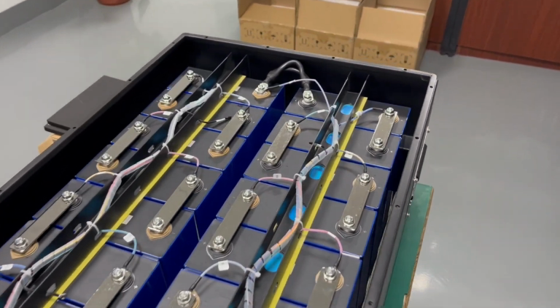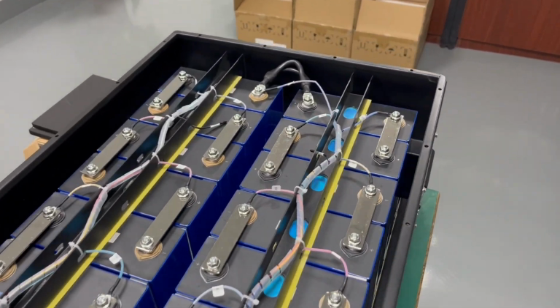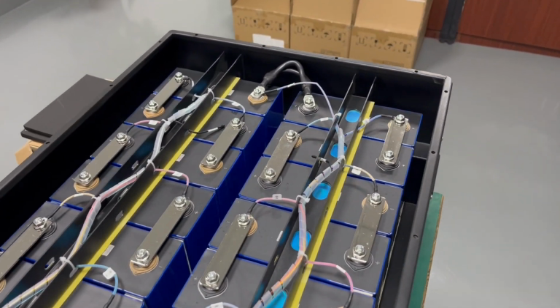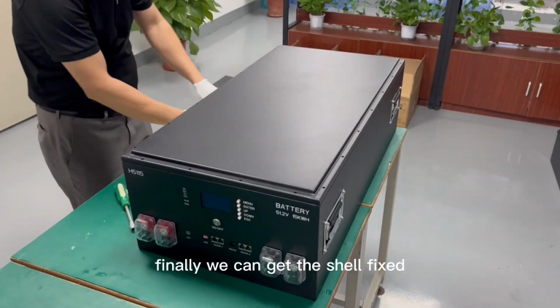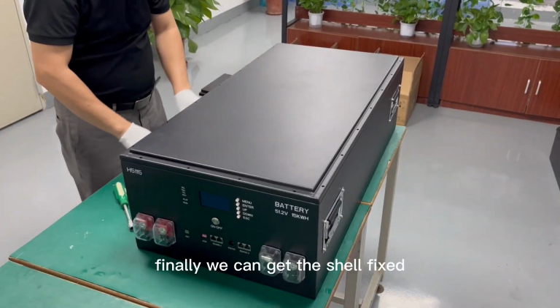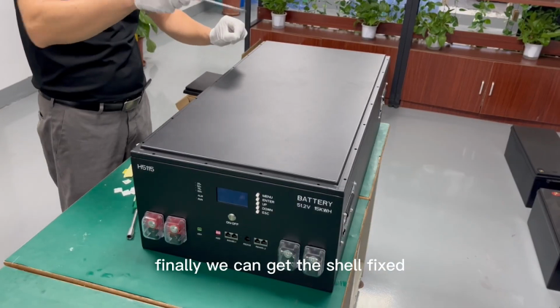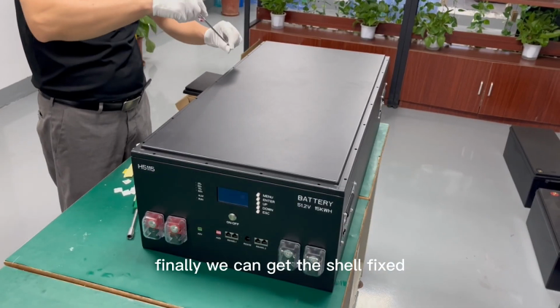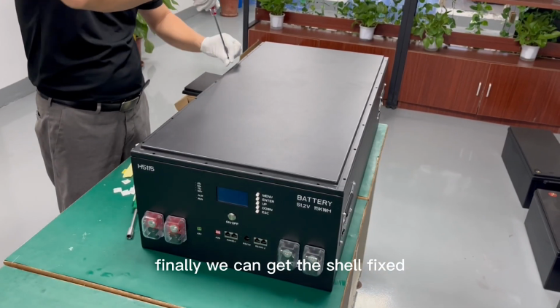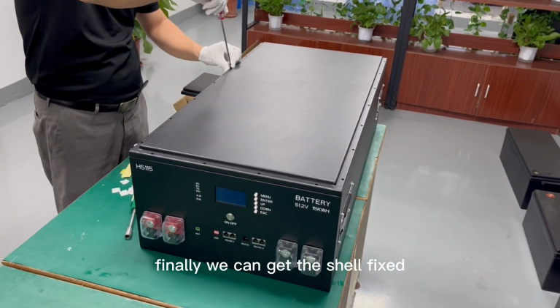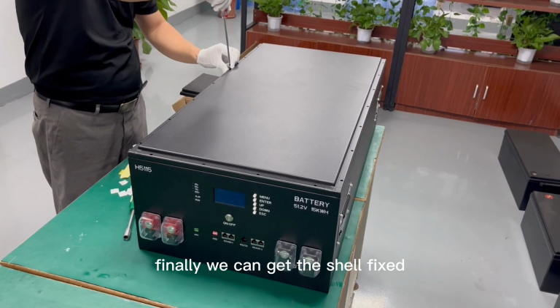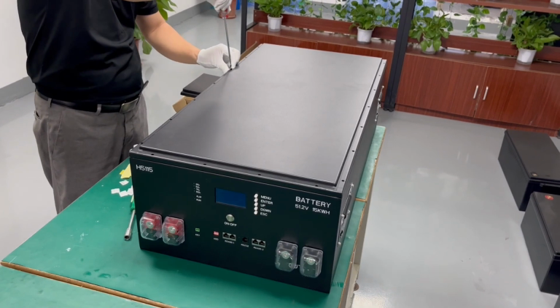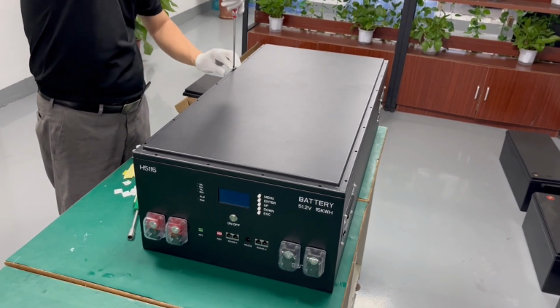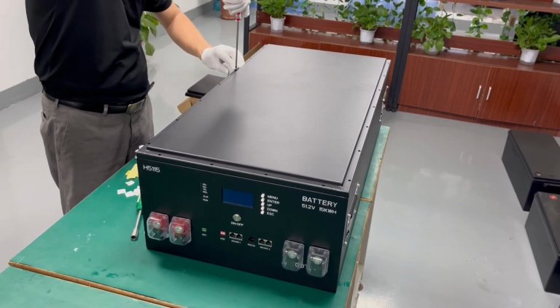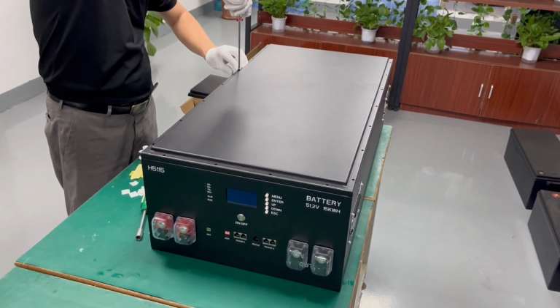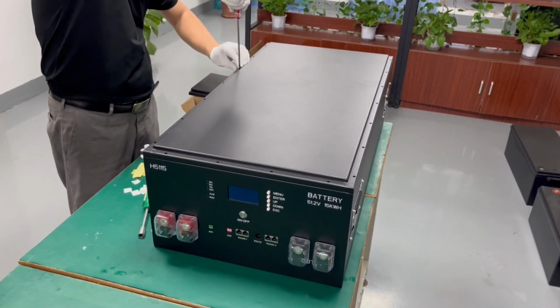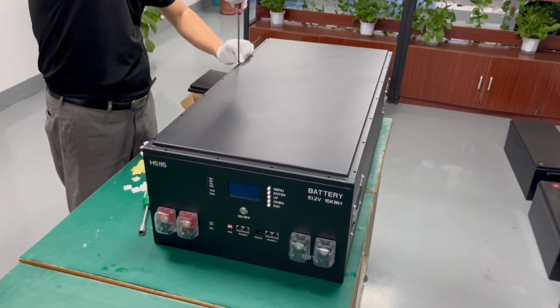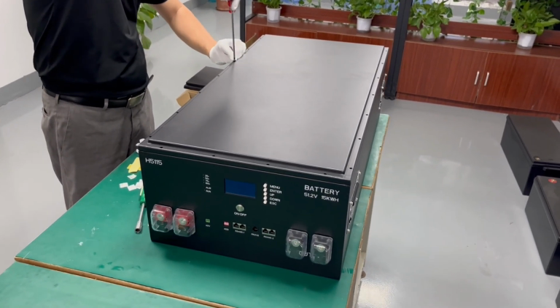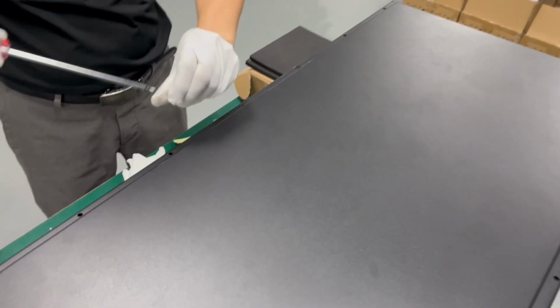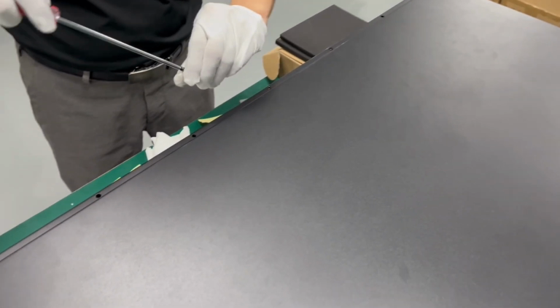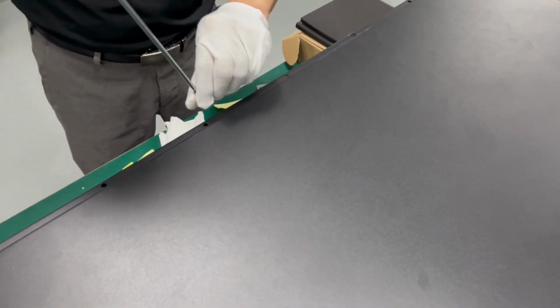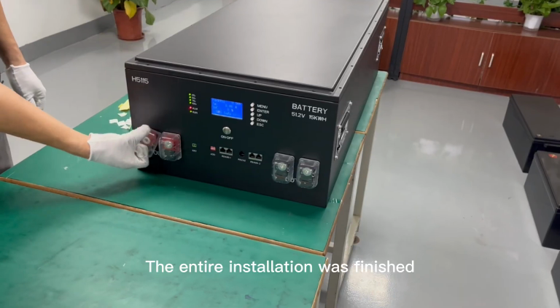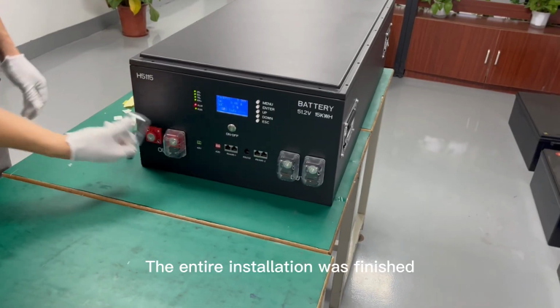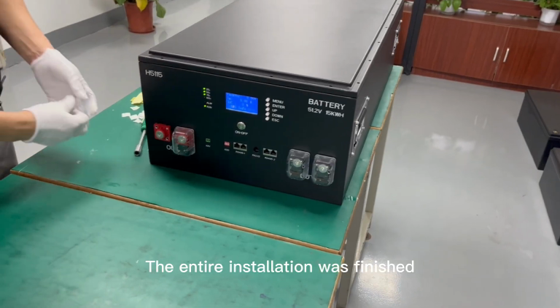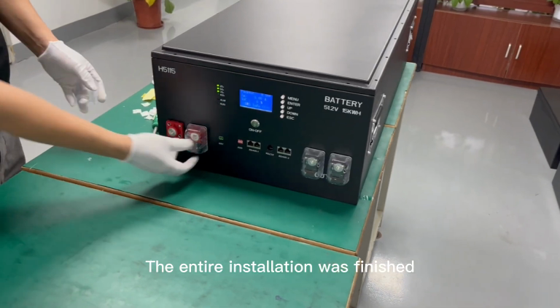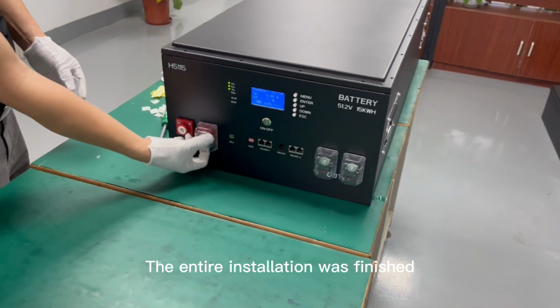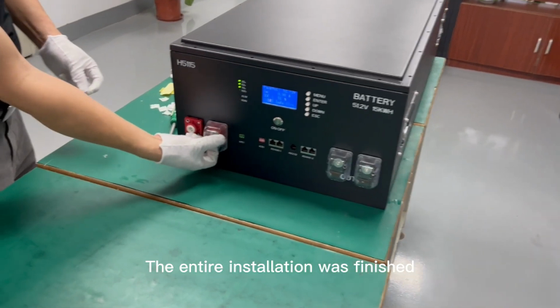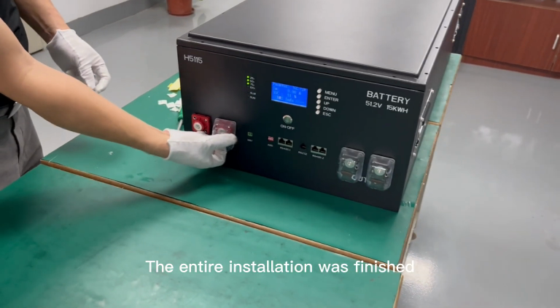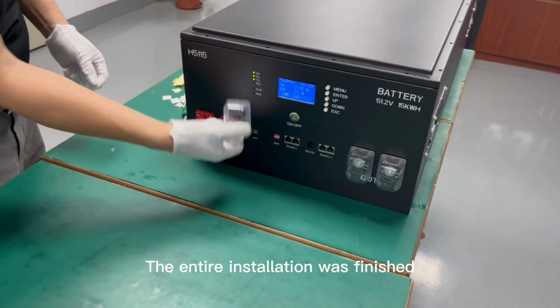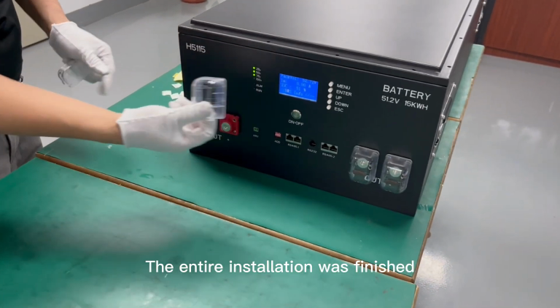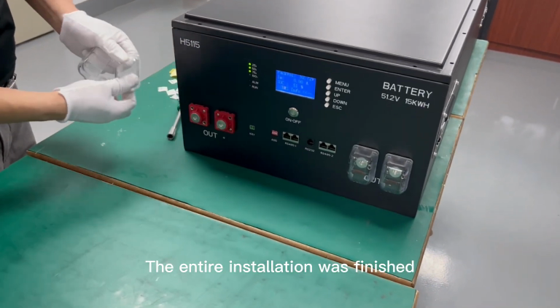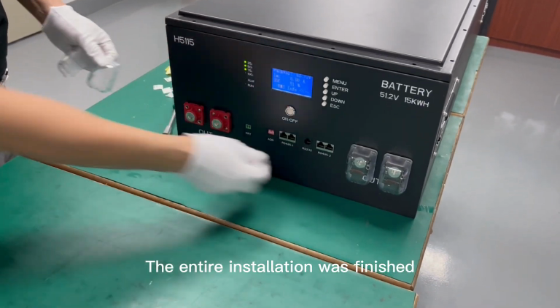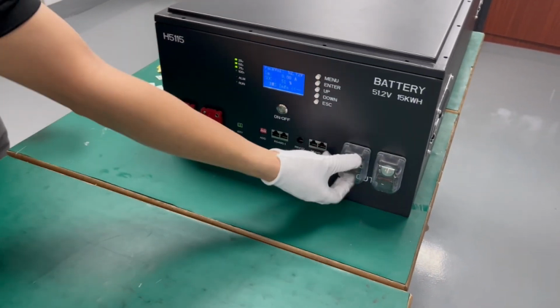Finally, we can get the shell fixed. The entire installation is finished.